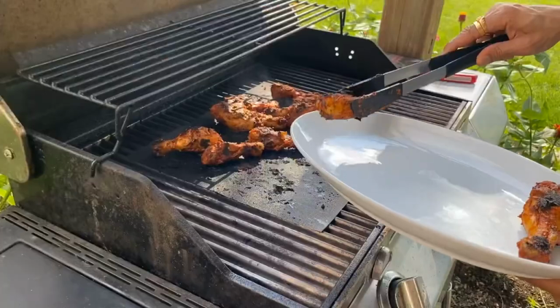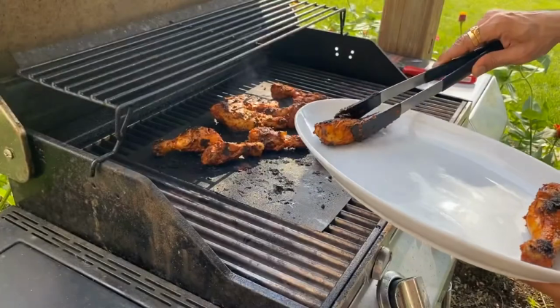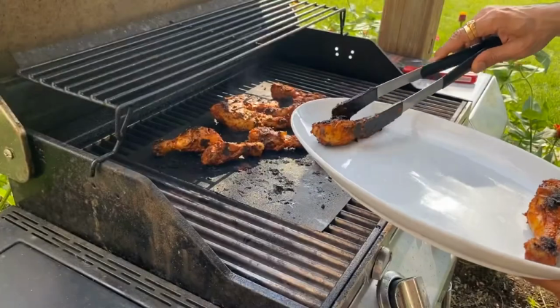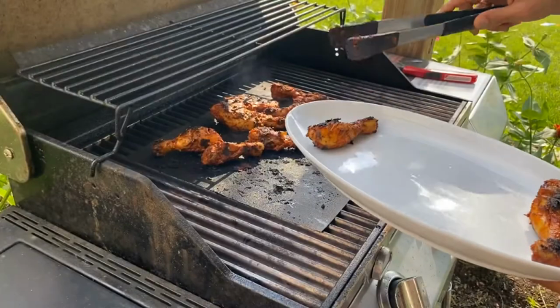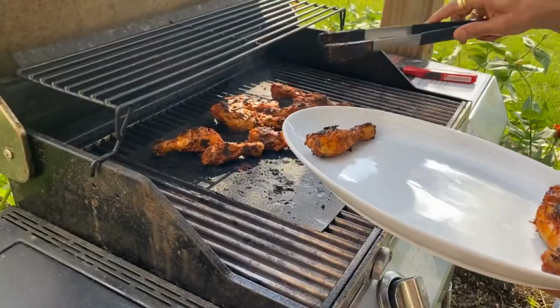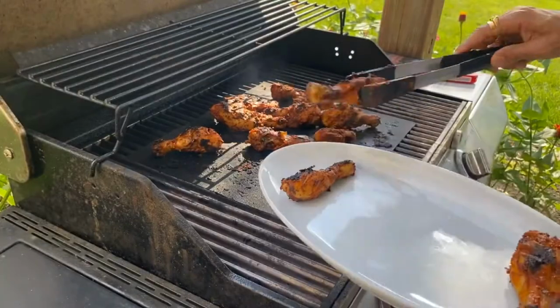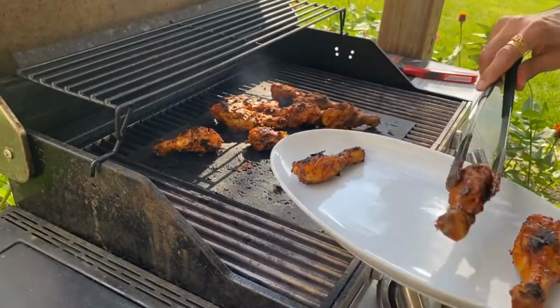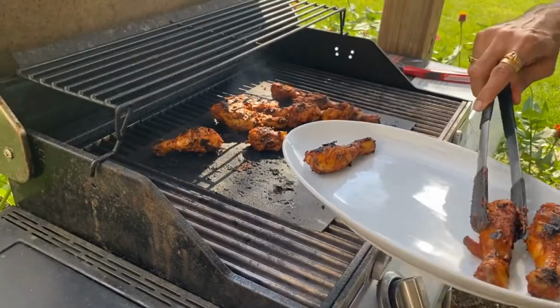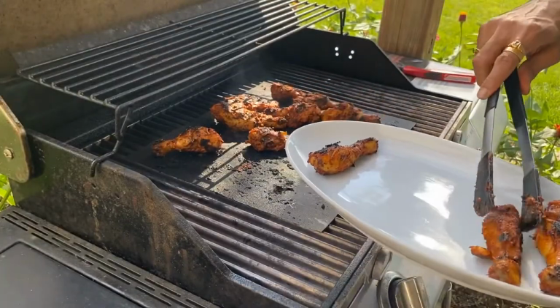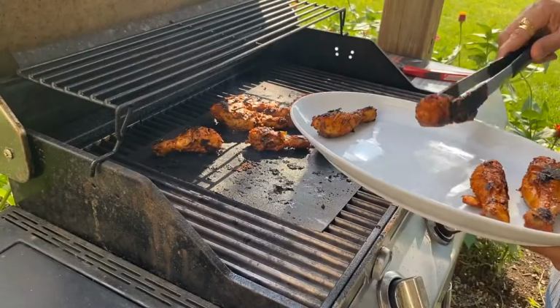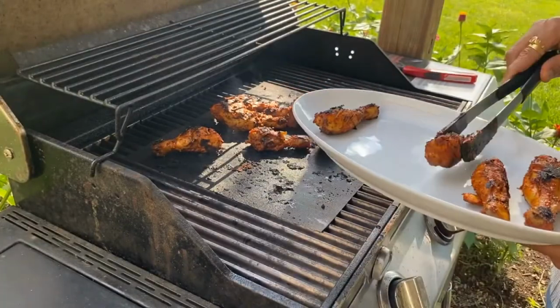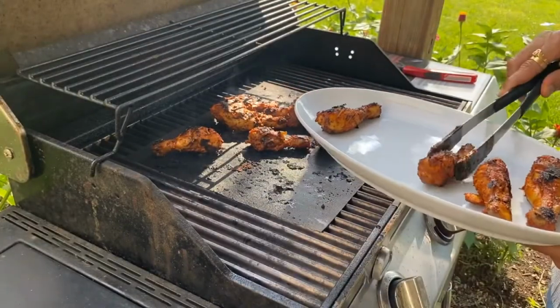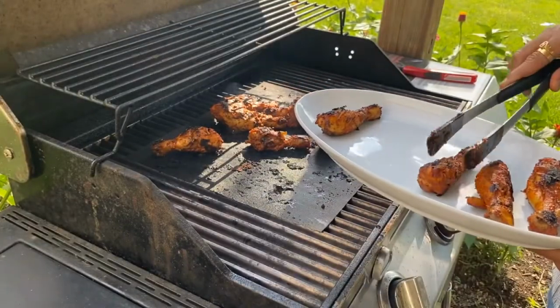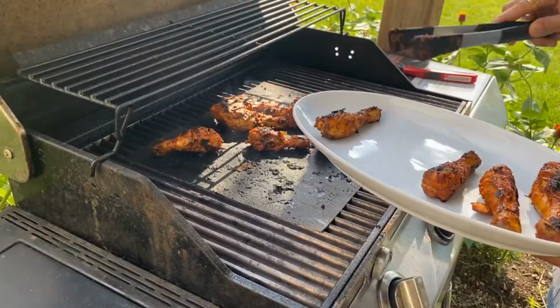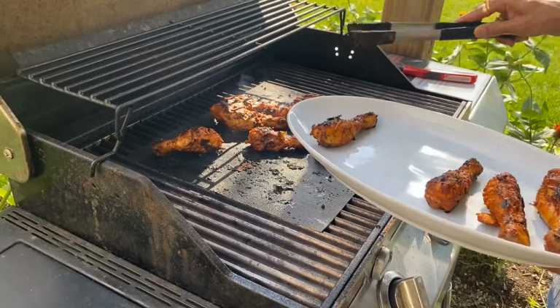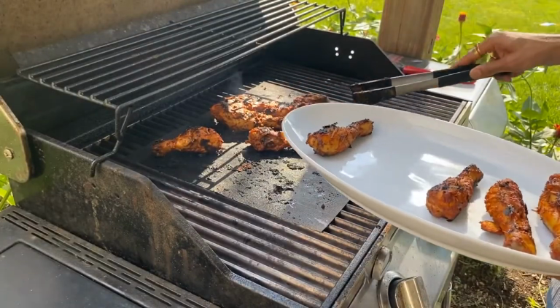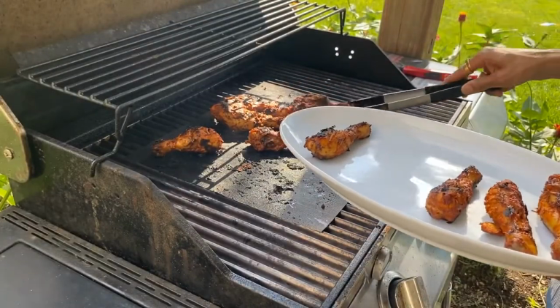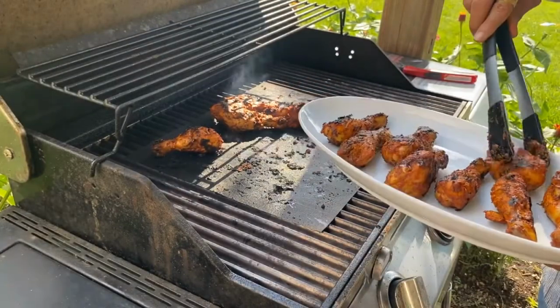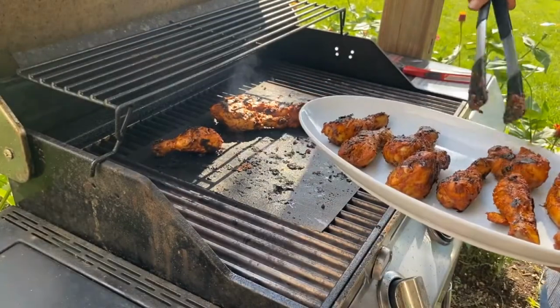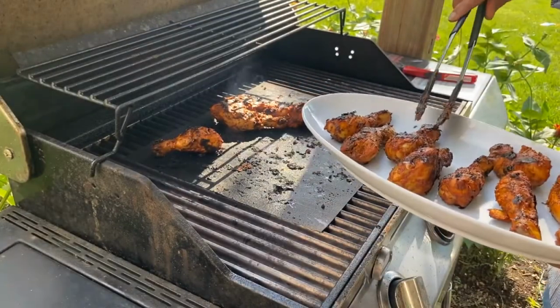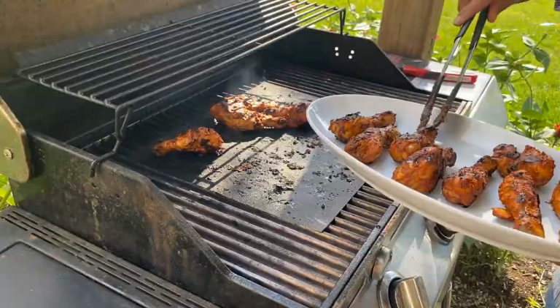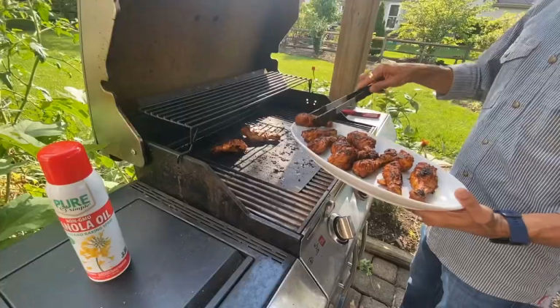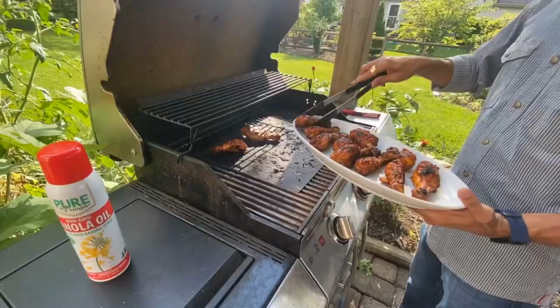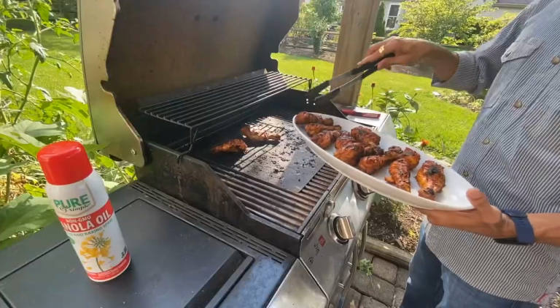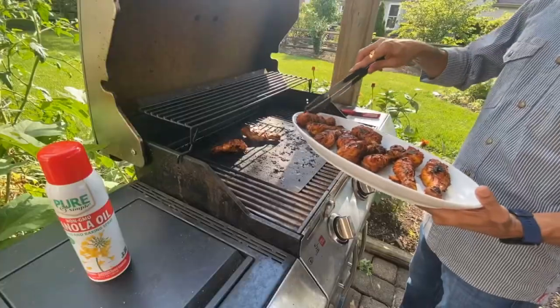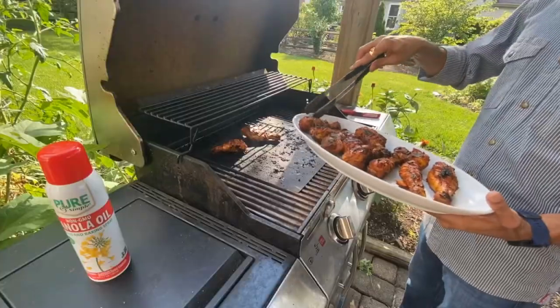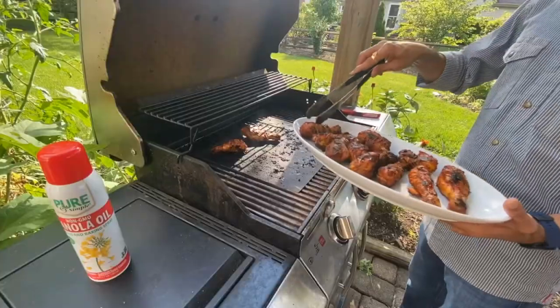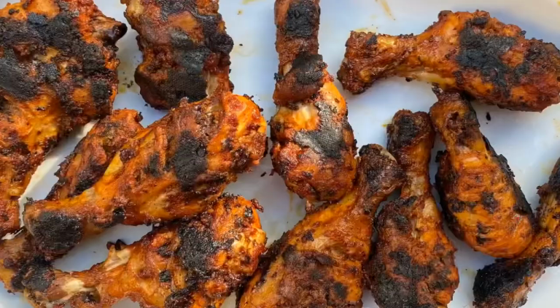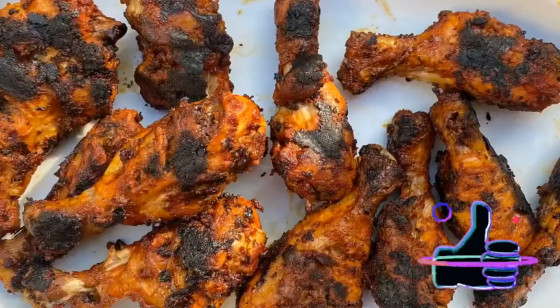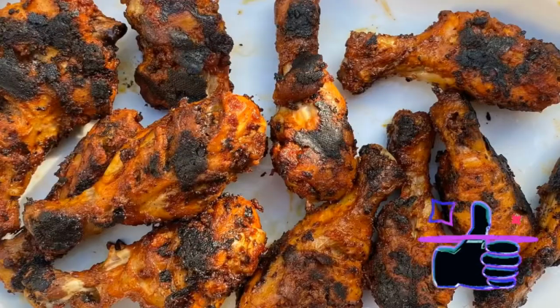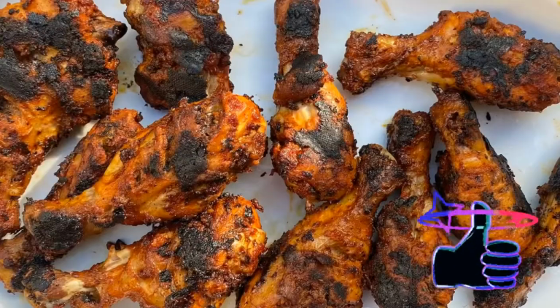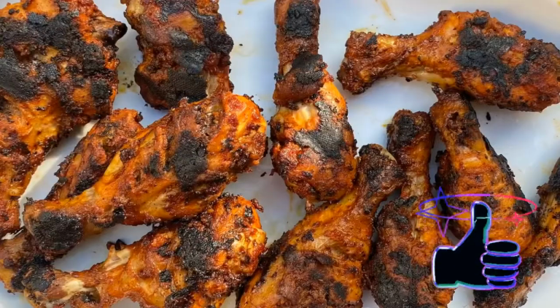Now the chicken drumsticks are ready to serve. Hope you like this video. Please like, share, and subscribe. Thanks for watching.